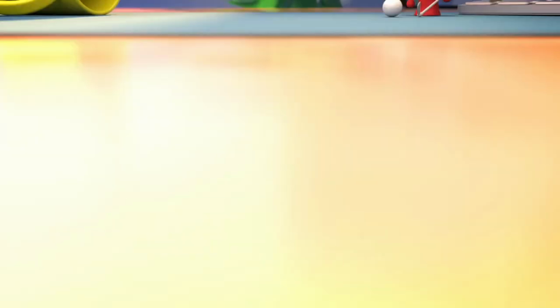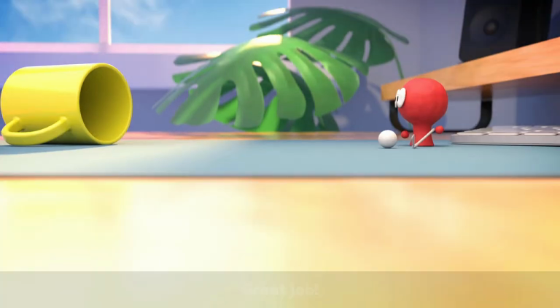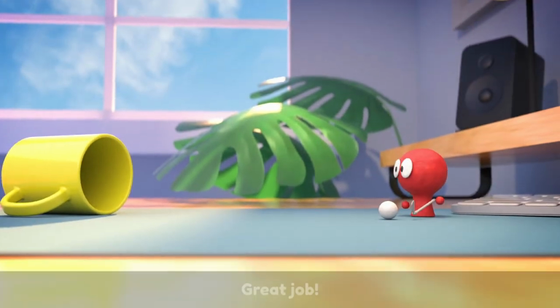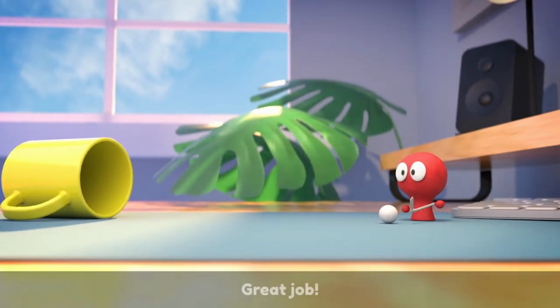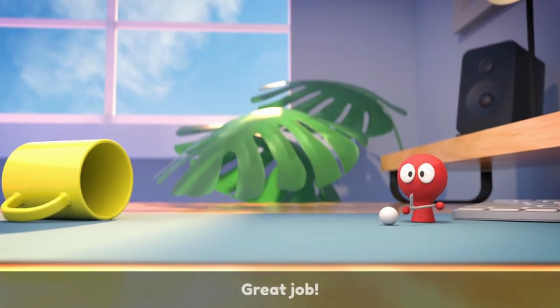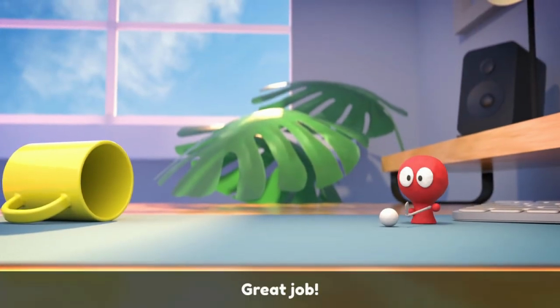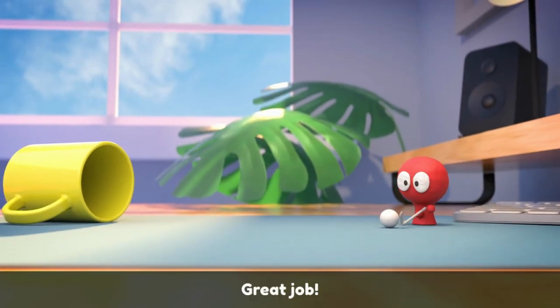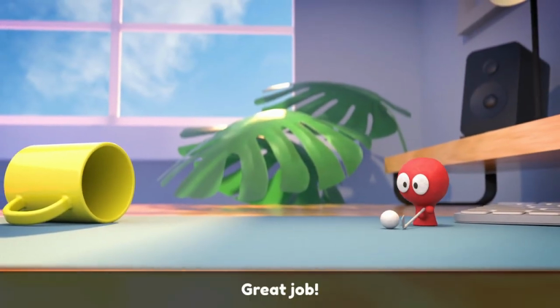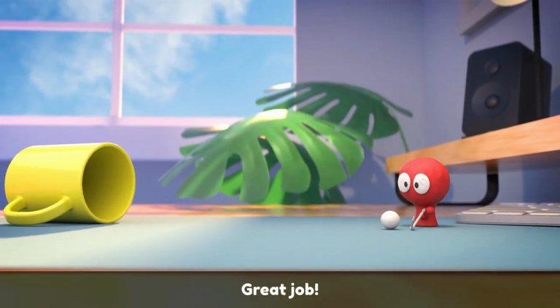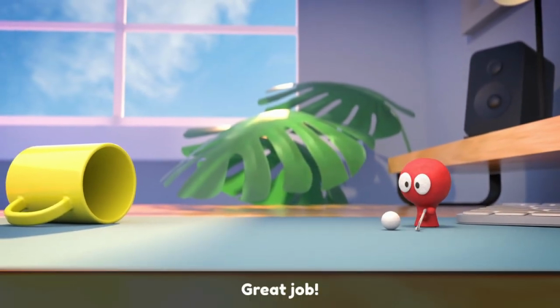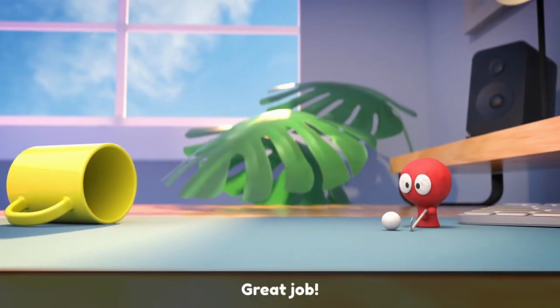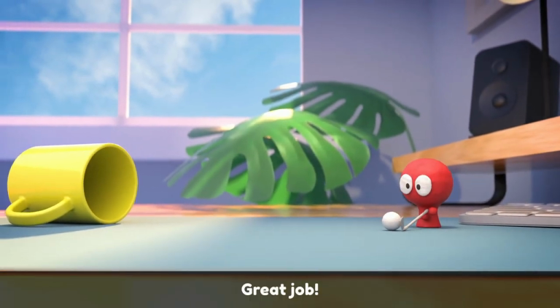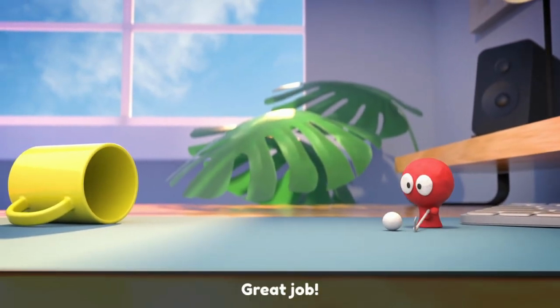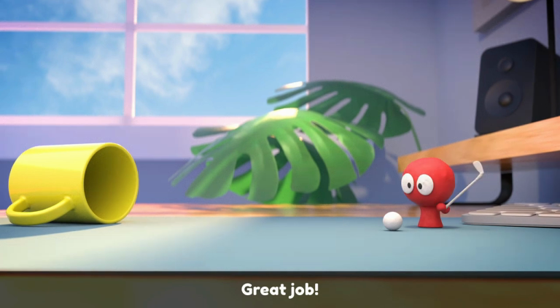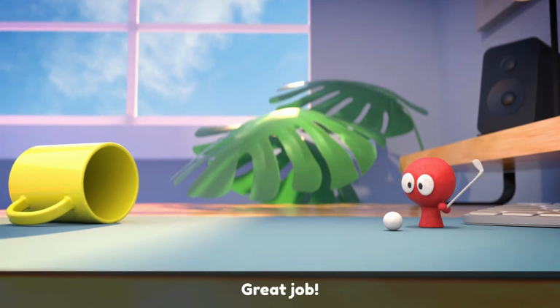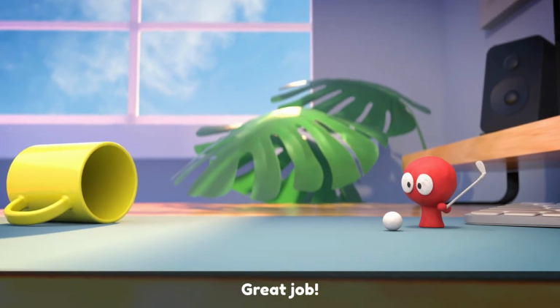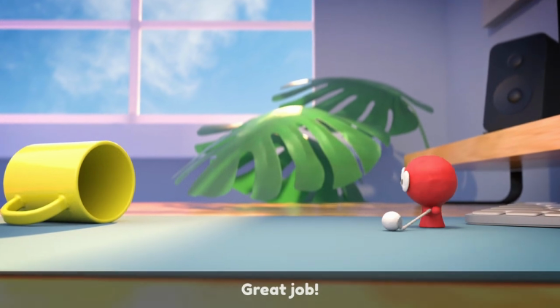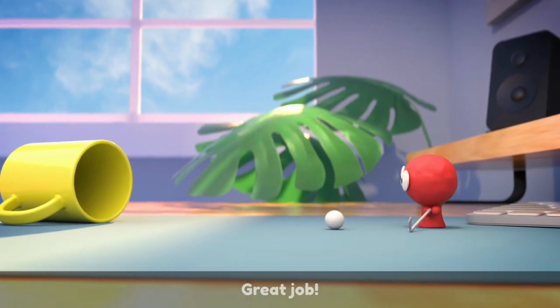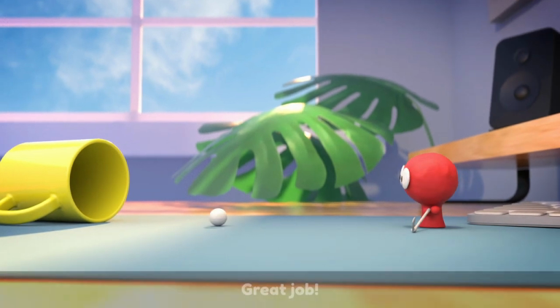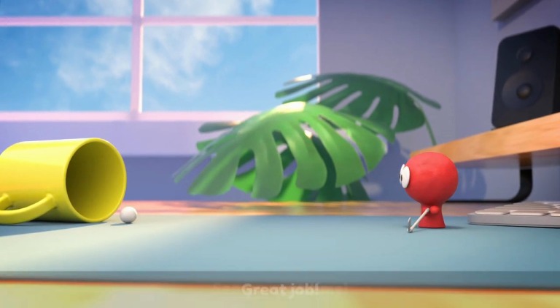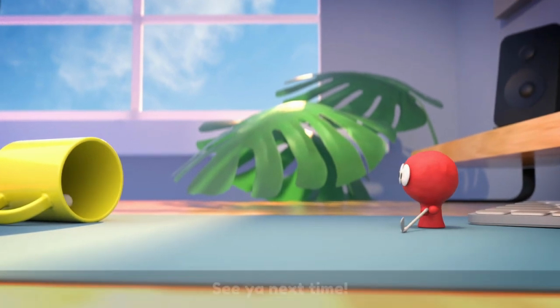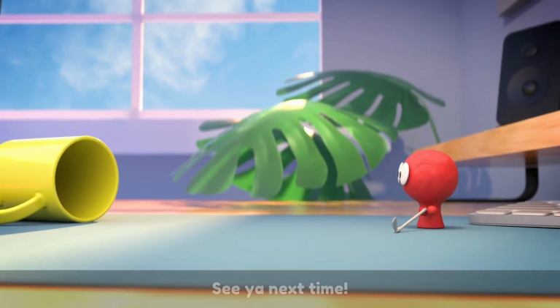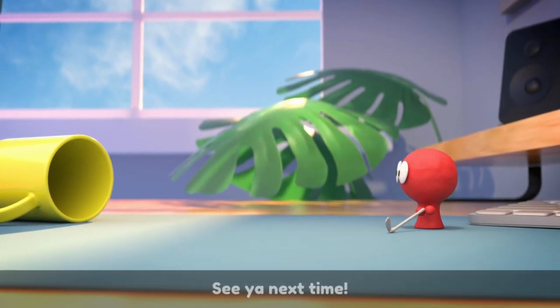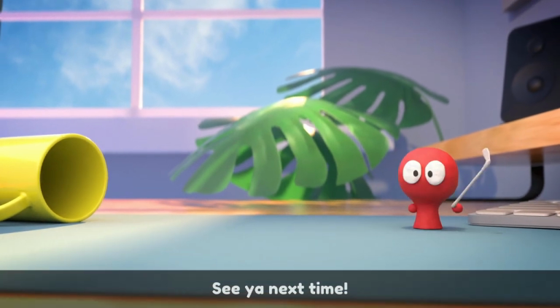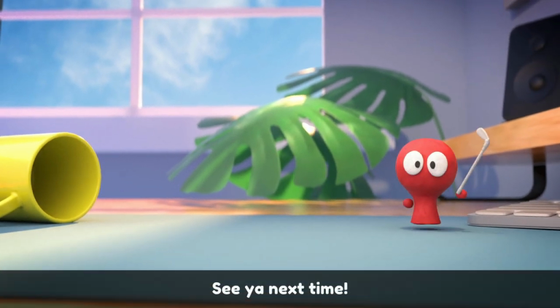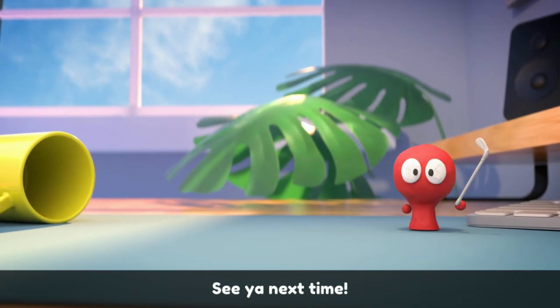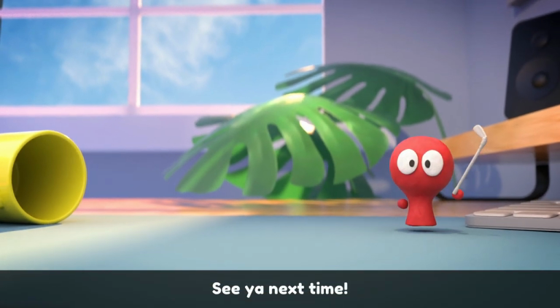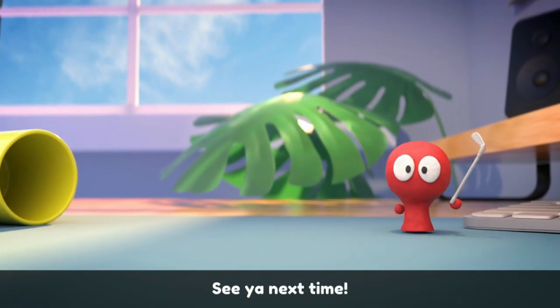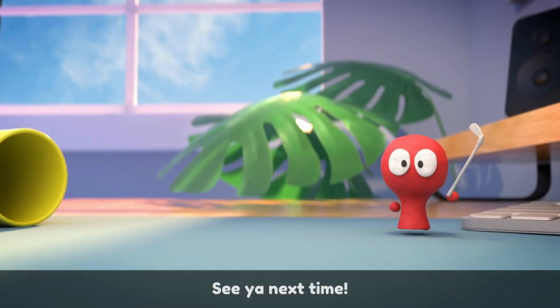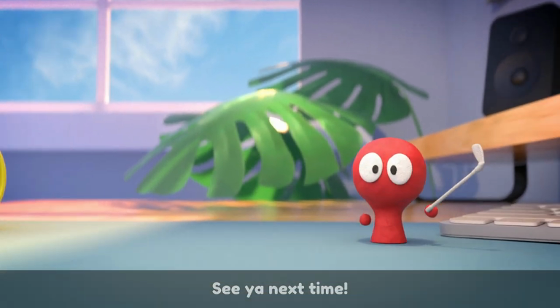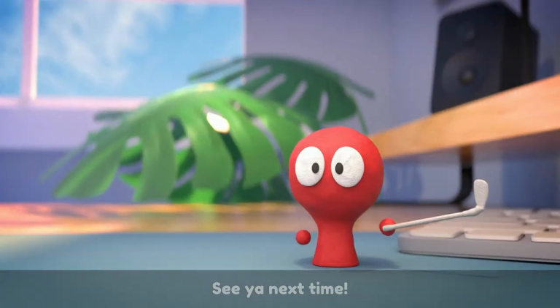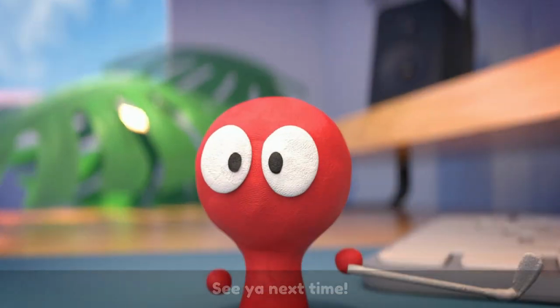Now you know more words that belong to the UG word family. Be sure to keep learning and having fun. See you next time.